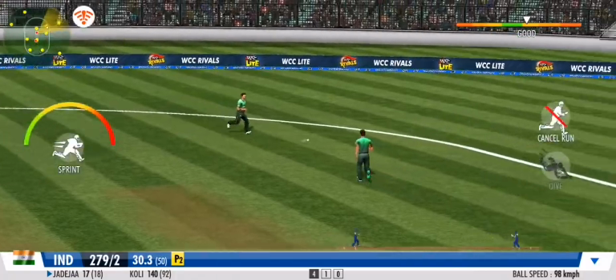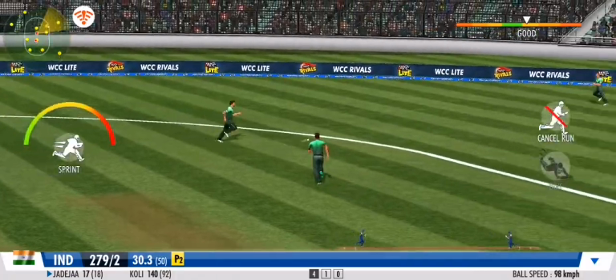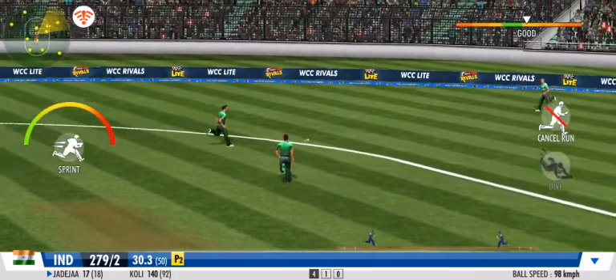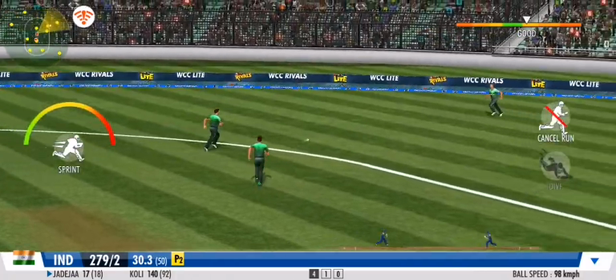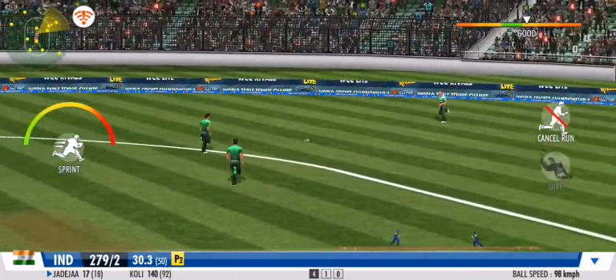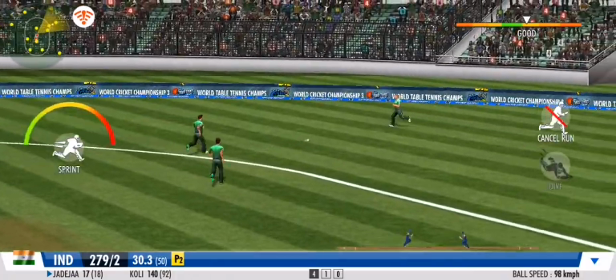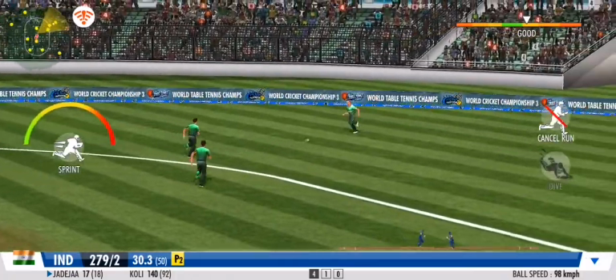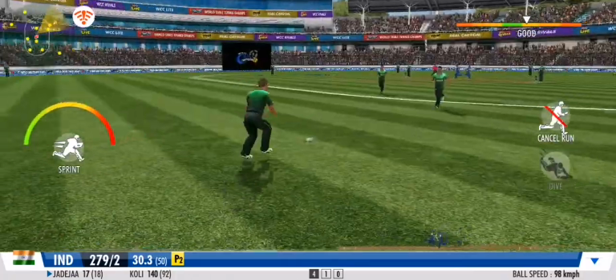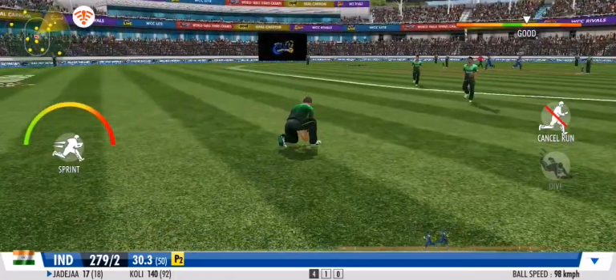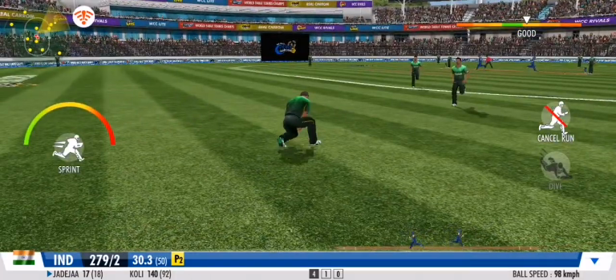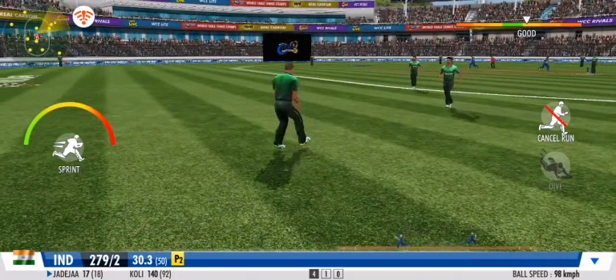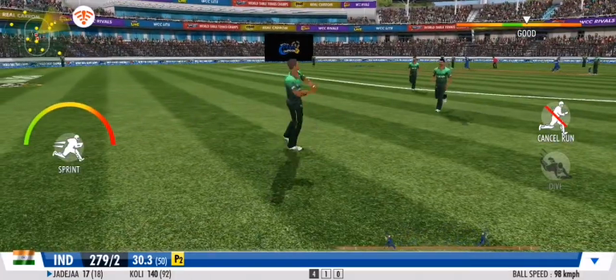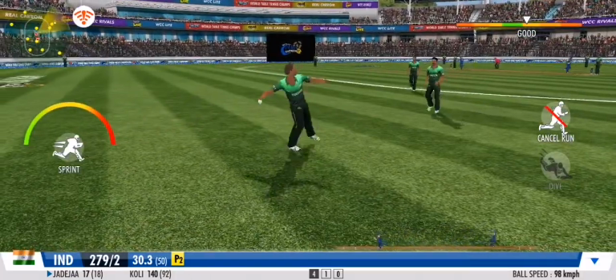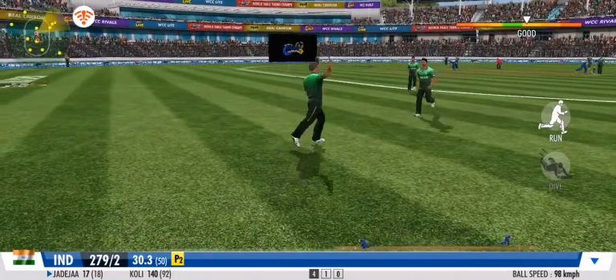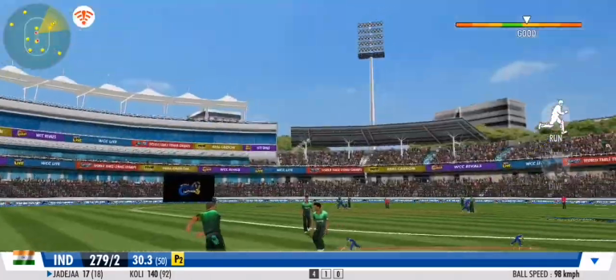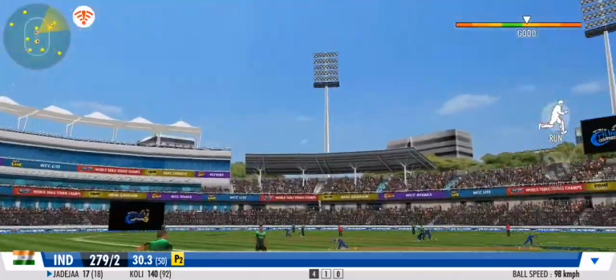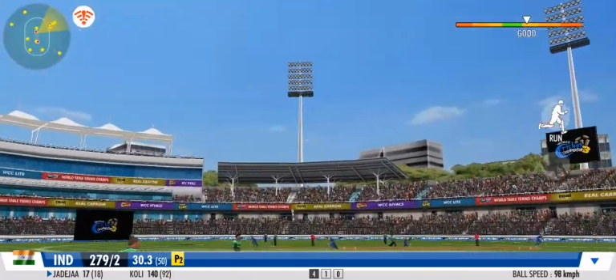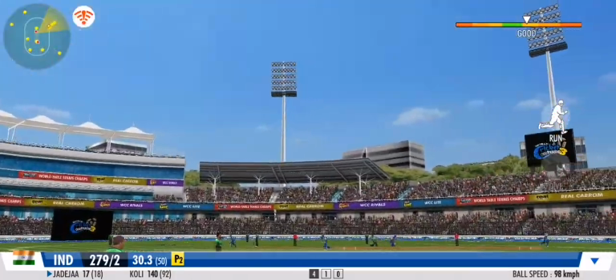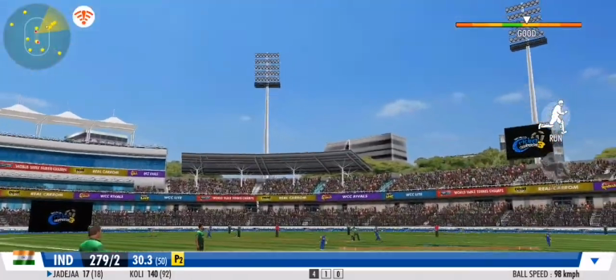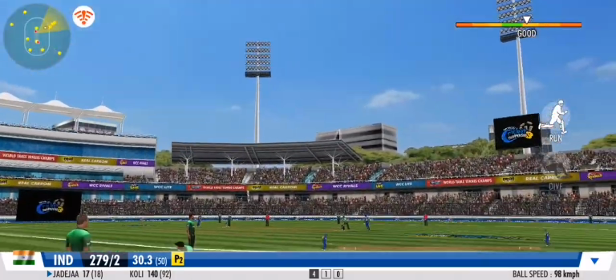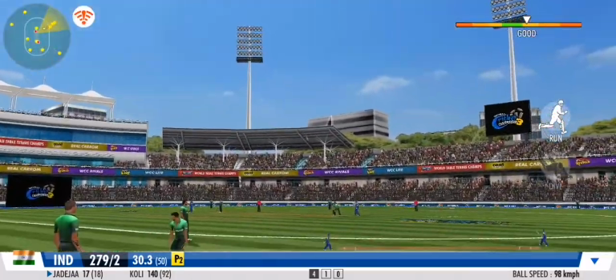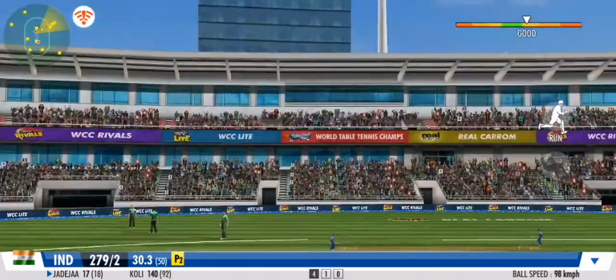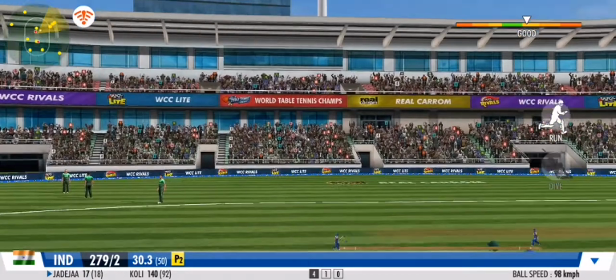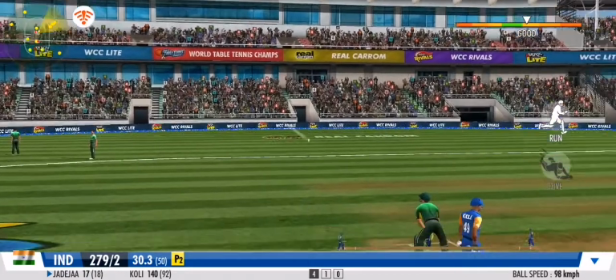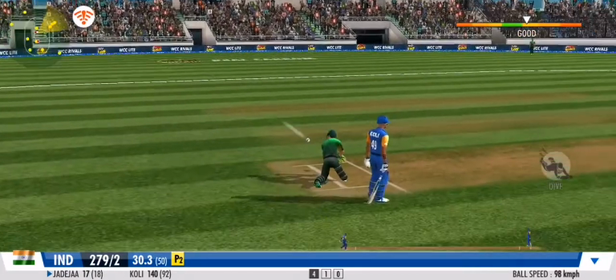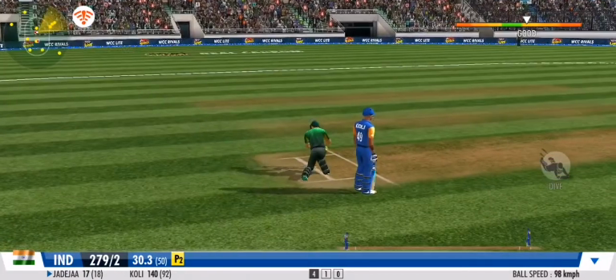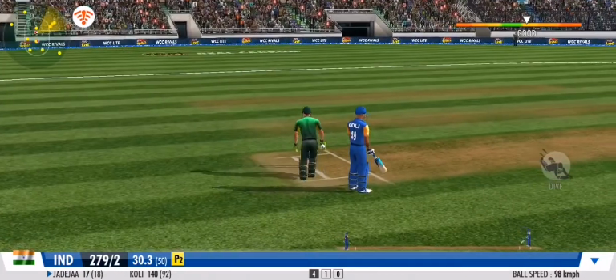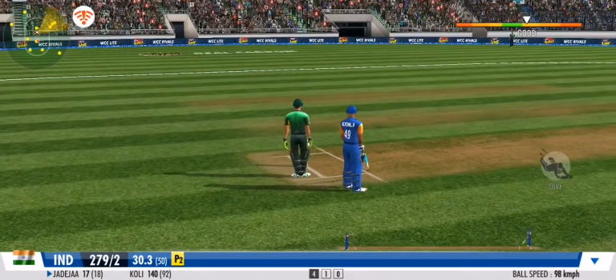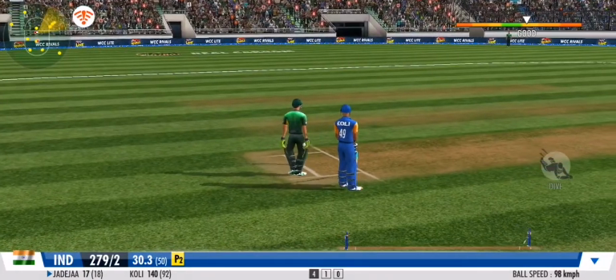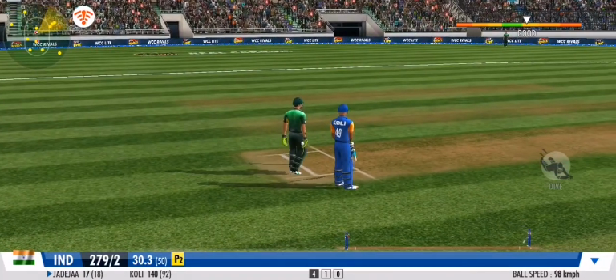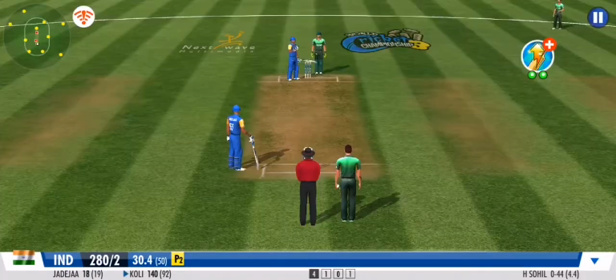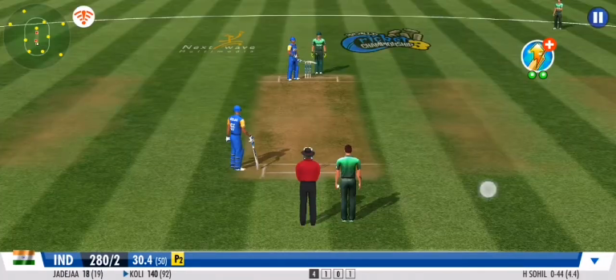Run, run, run! Great coordination between the pair — that's terrific running.